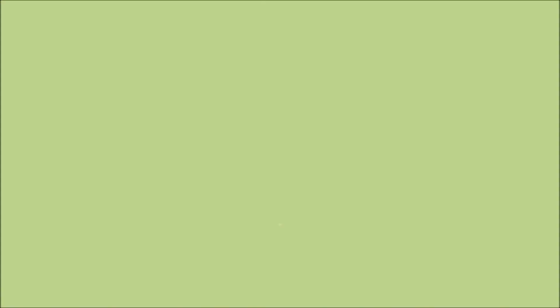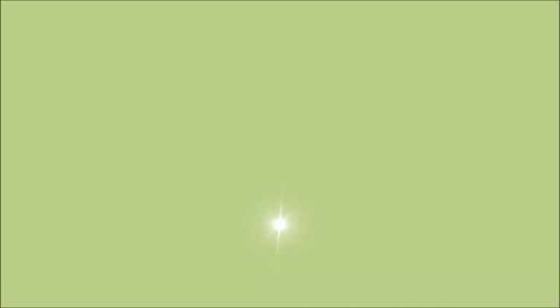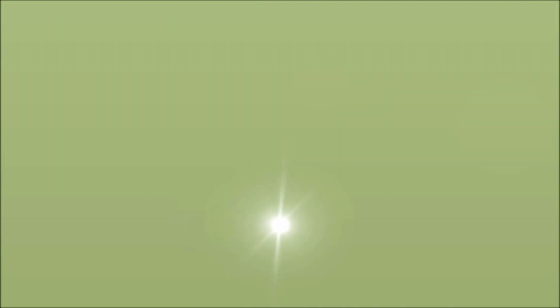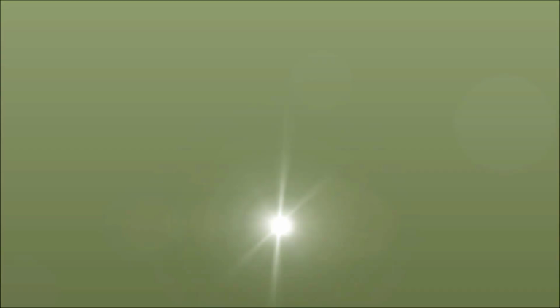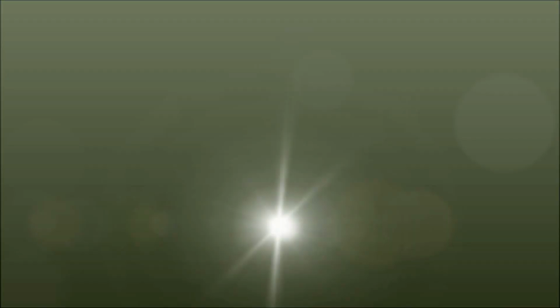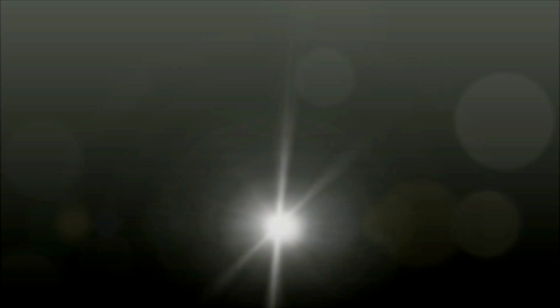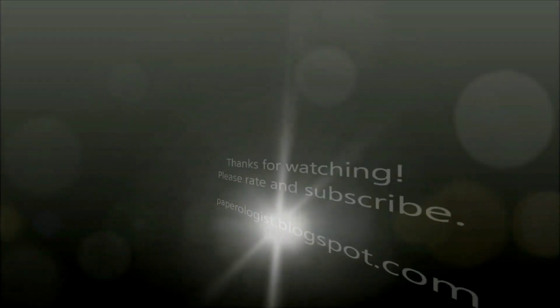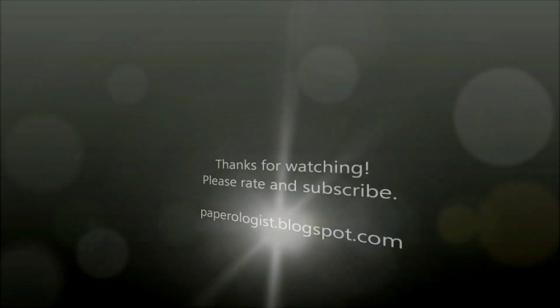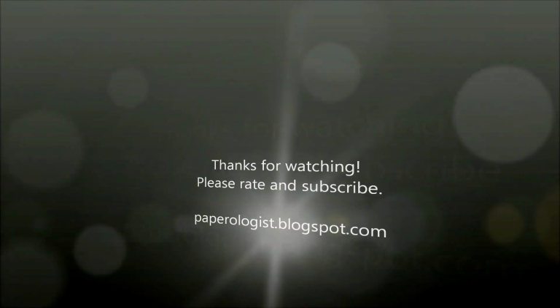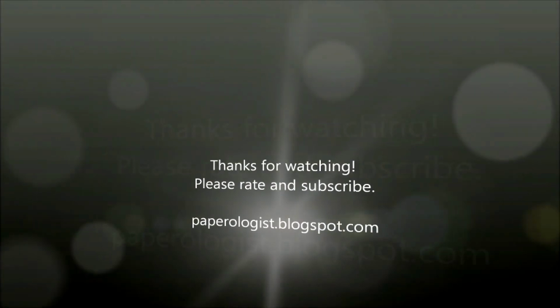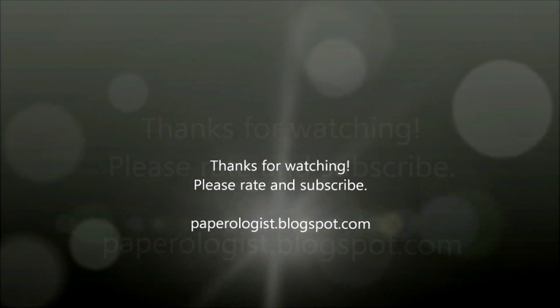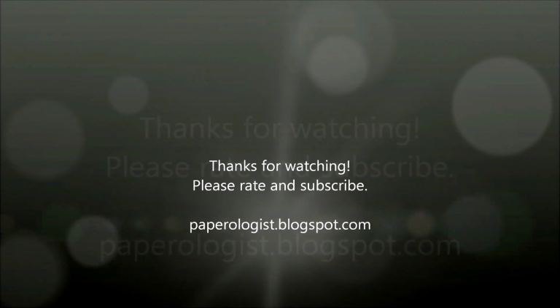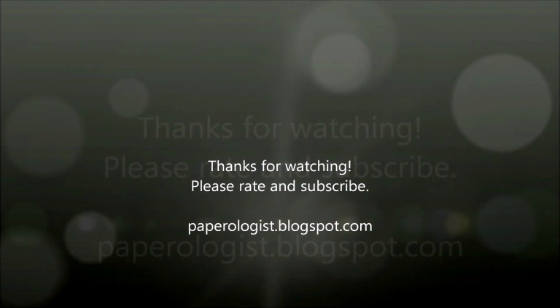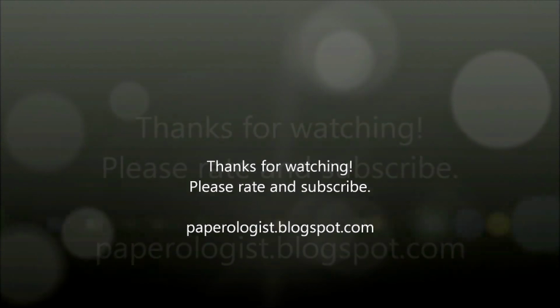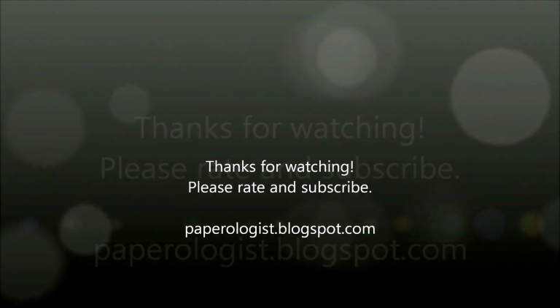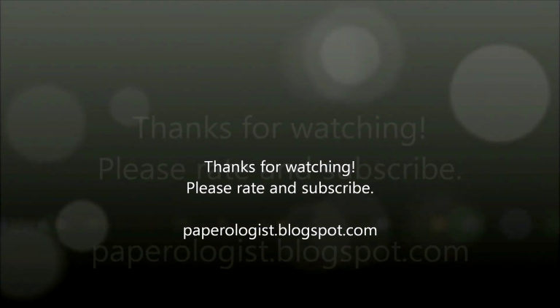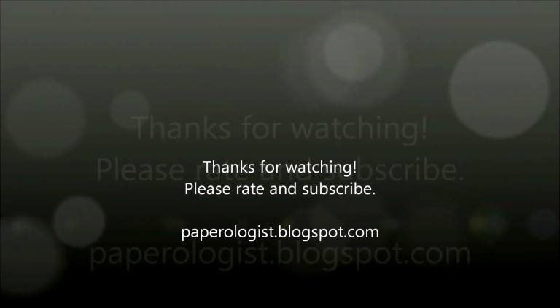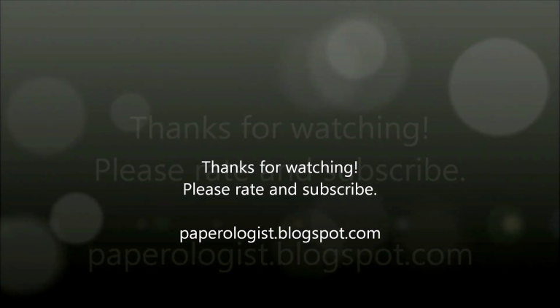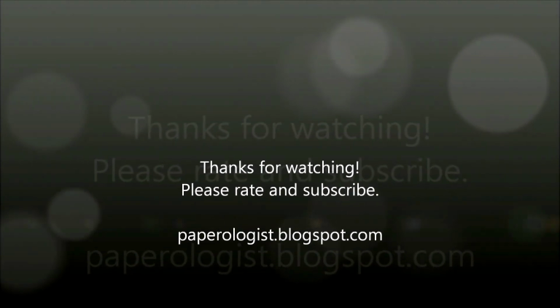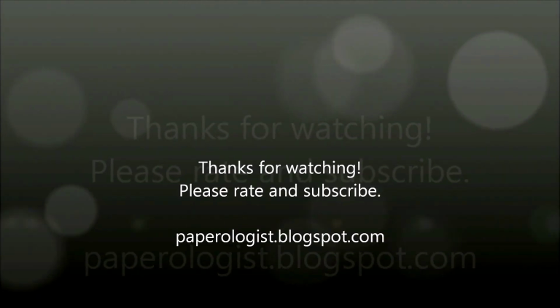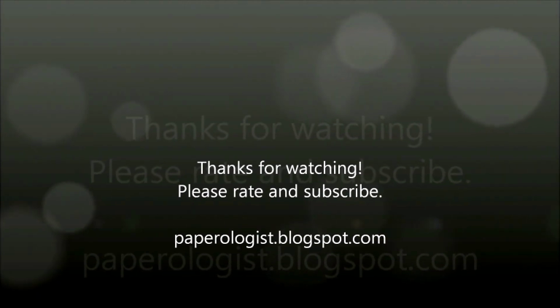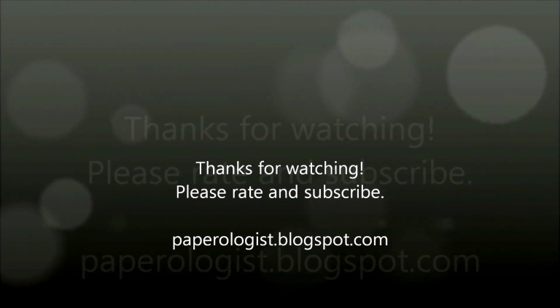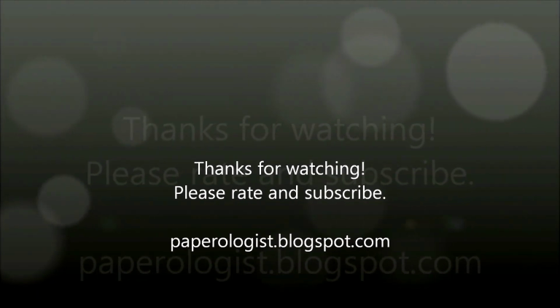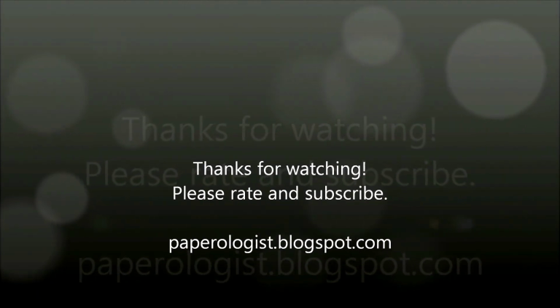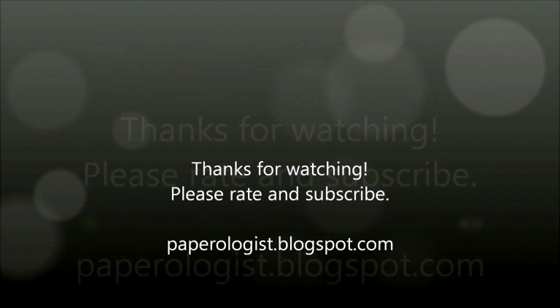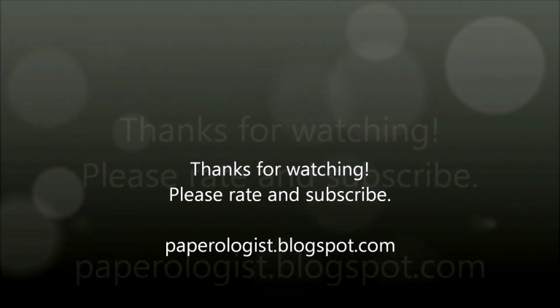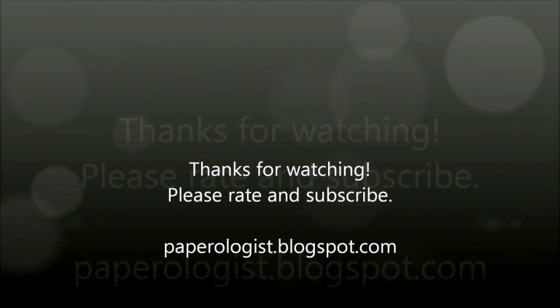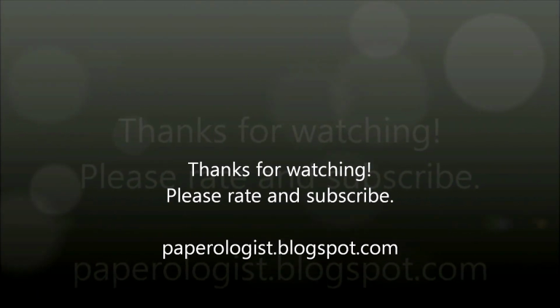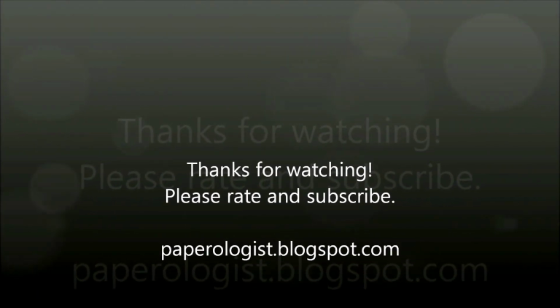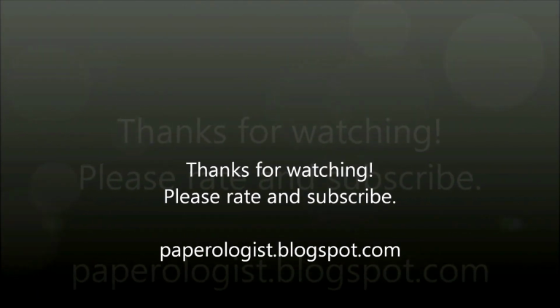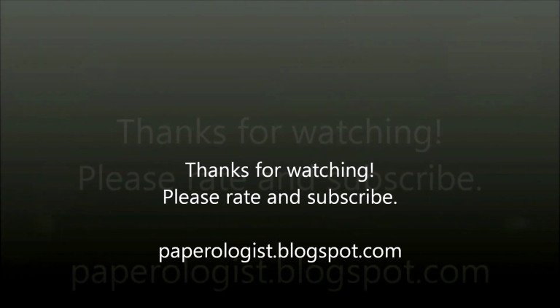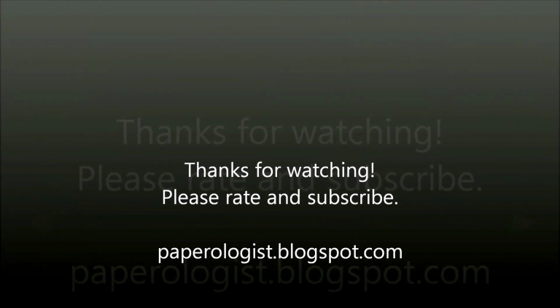Thanks so much for watching and I hope you enjoyed the haul. If you have any questions please leave me a message. Thanks.